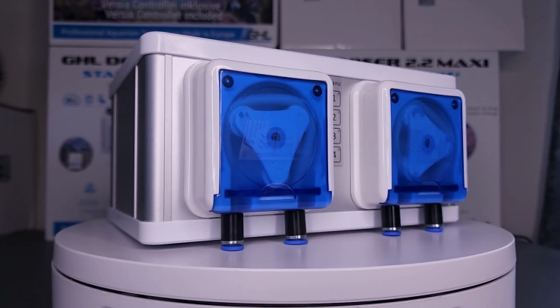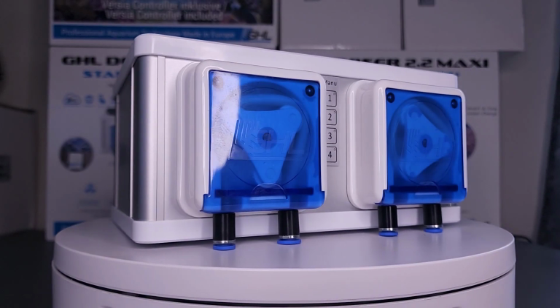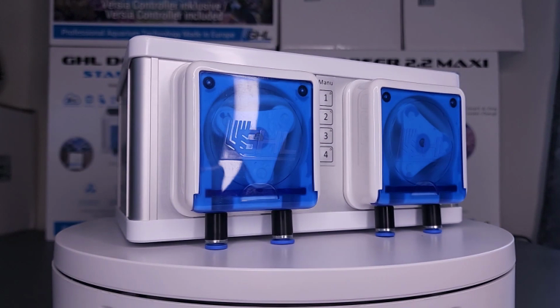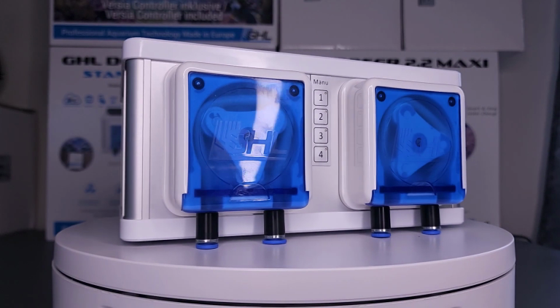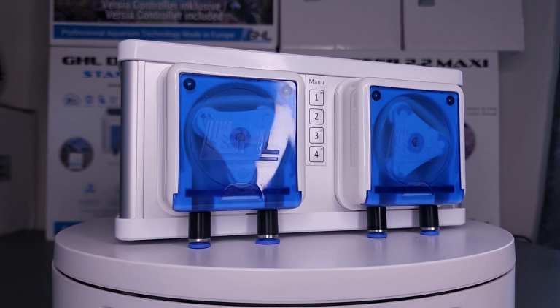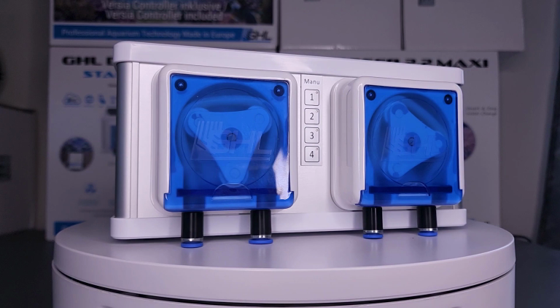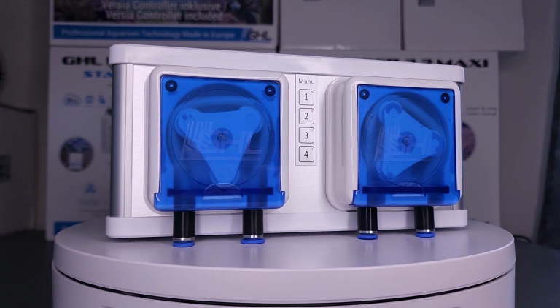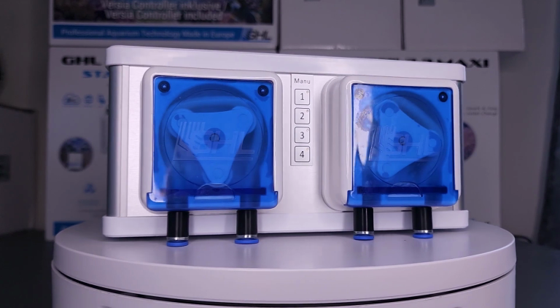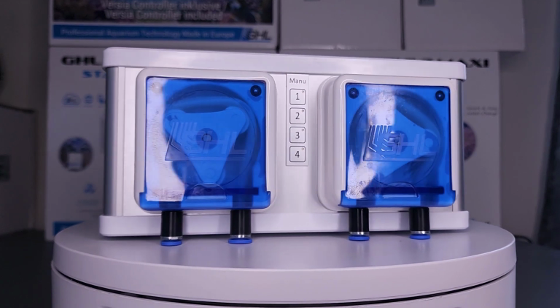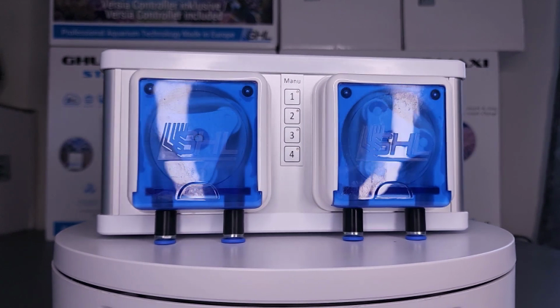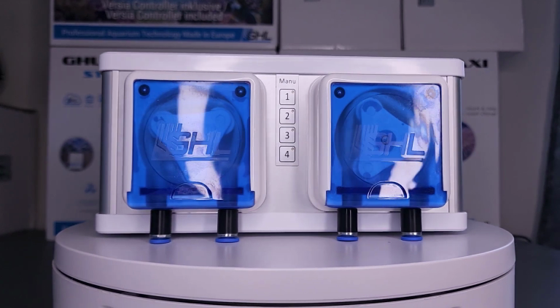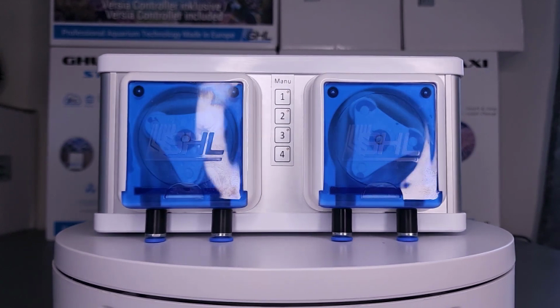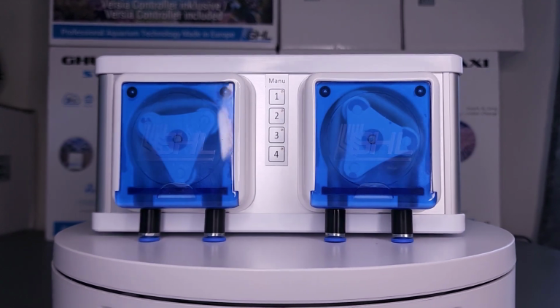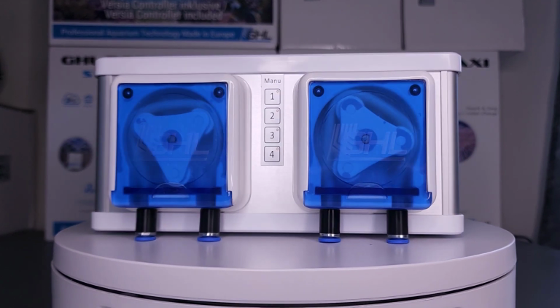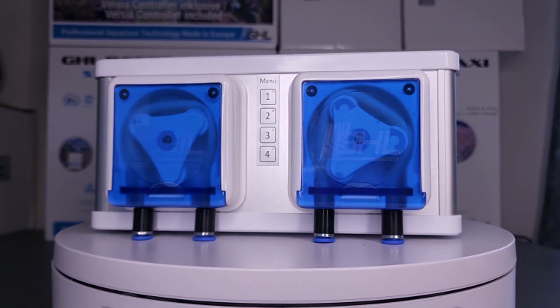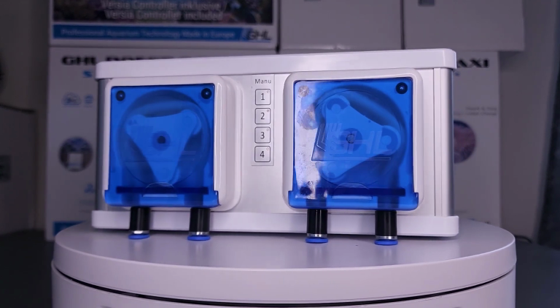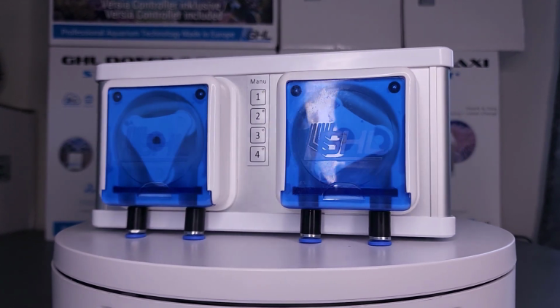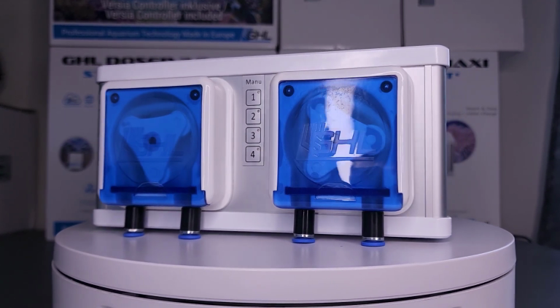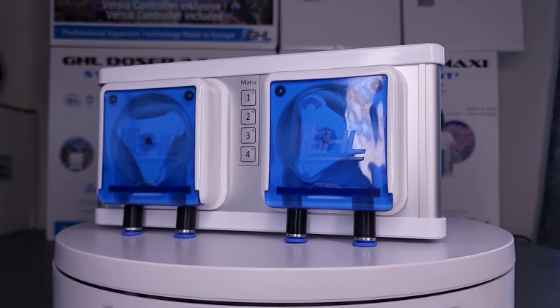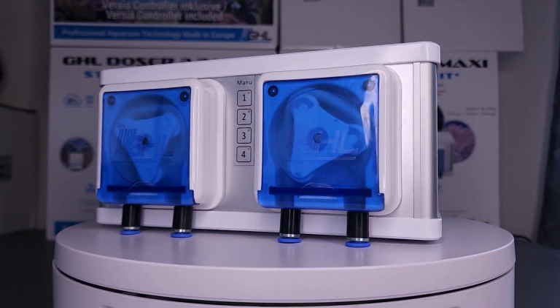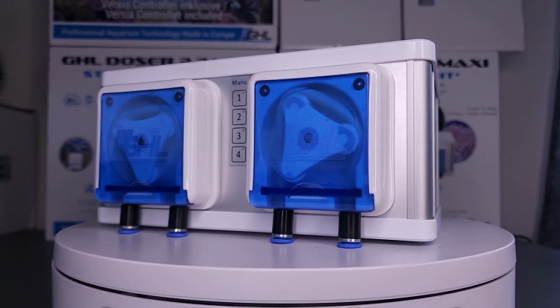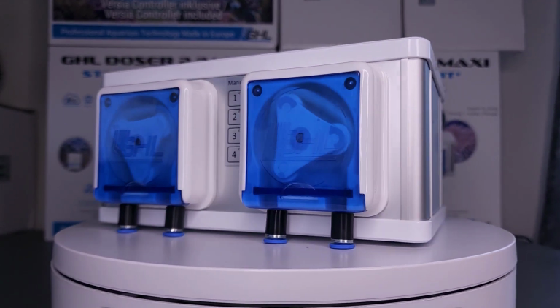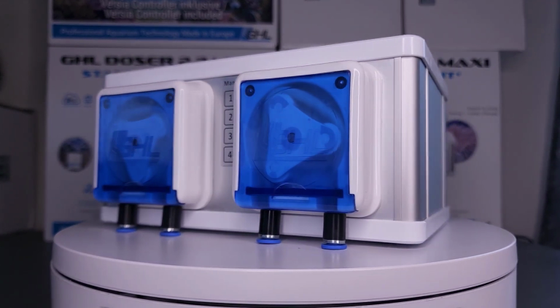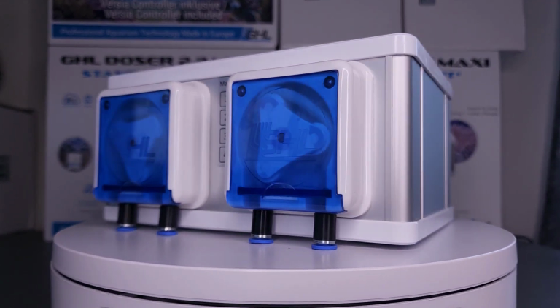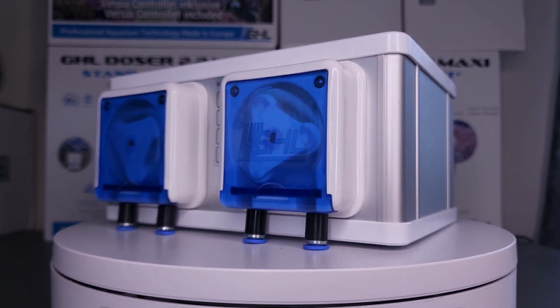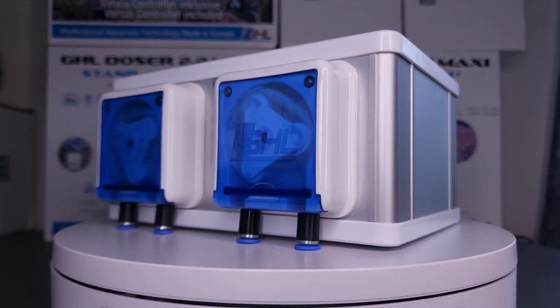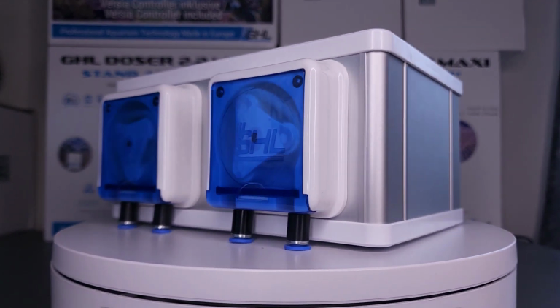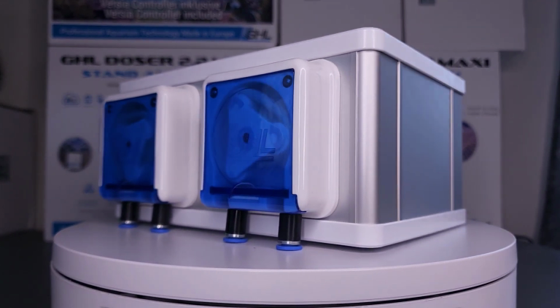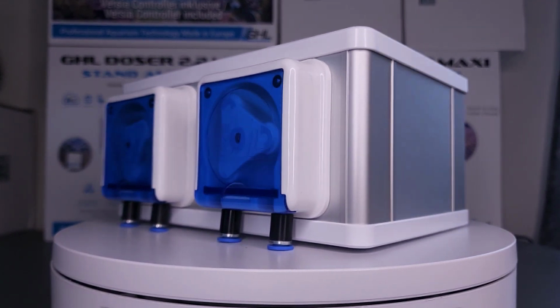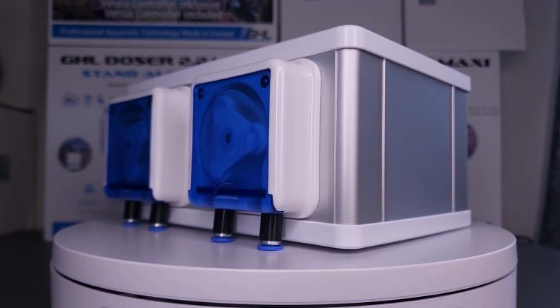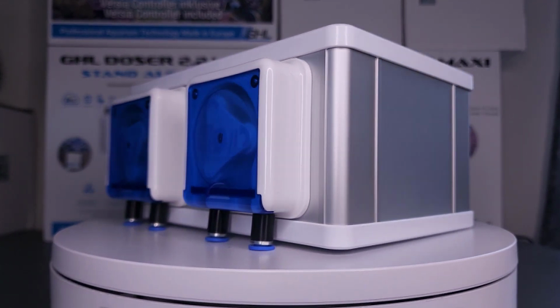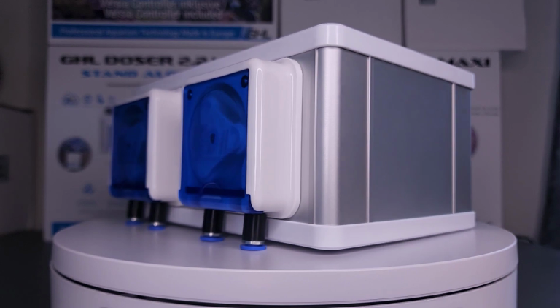This is the GHL DOSER 2.2 Maxi, a doser designed to stand apart from the rest.